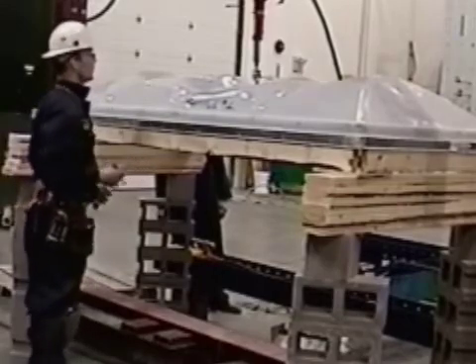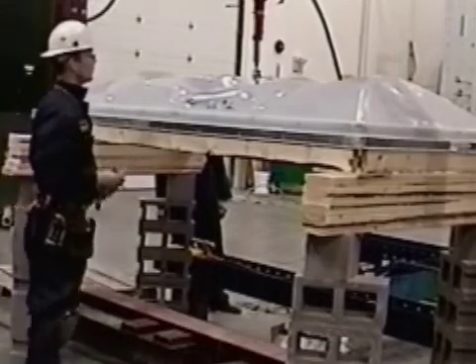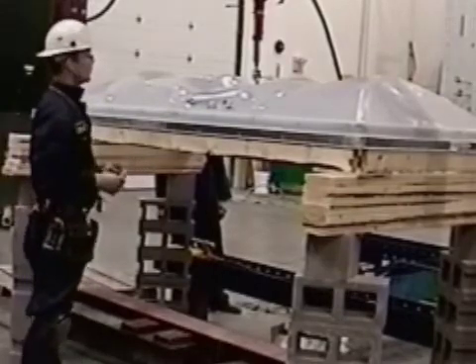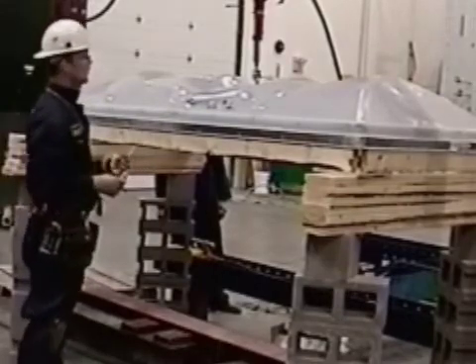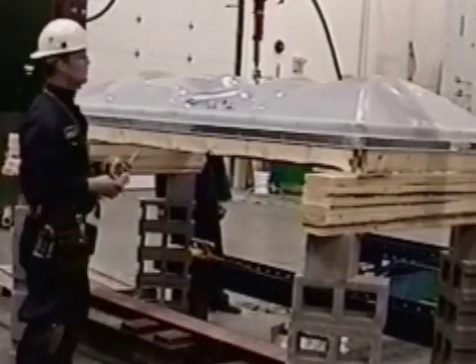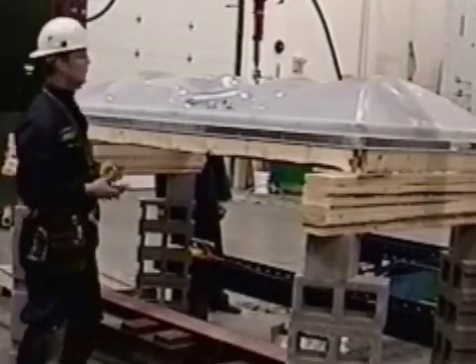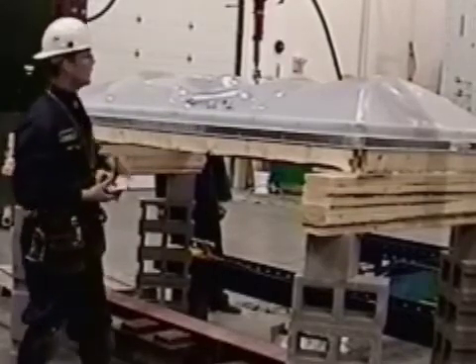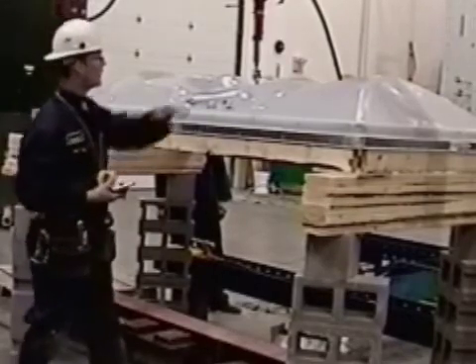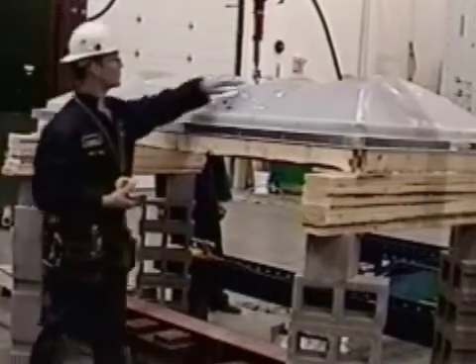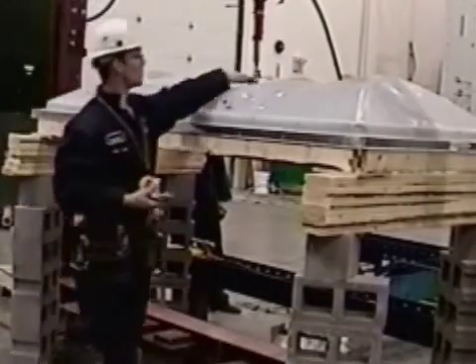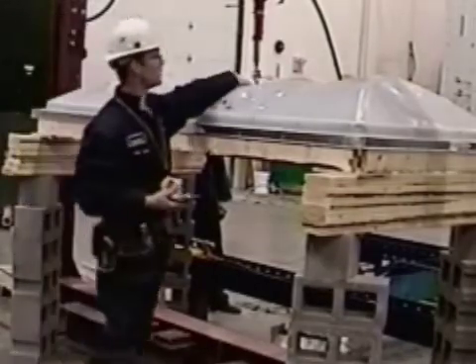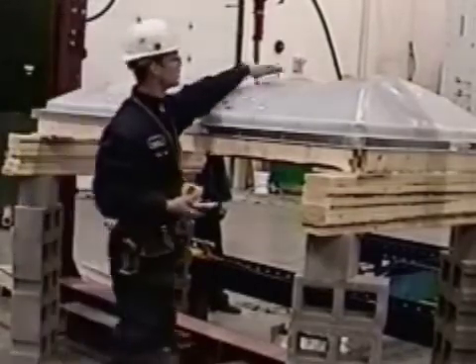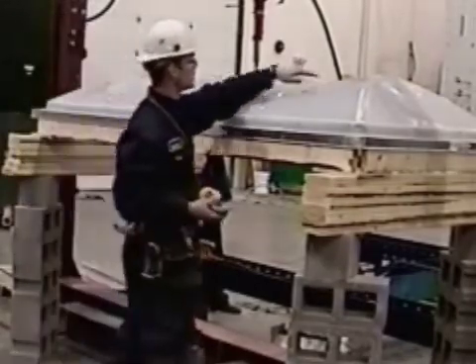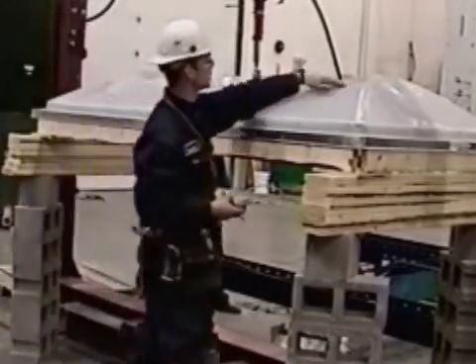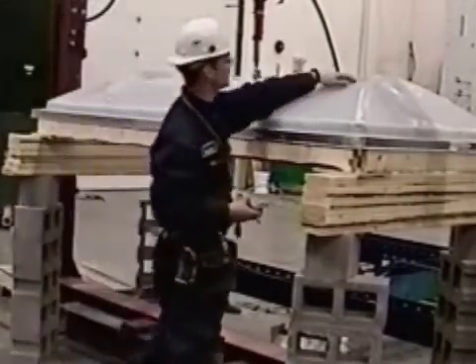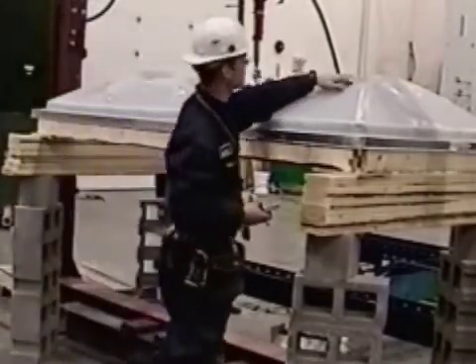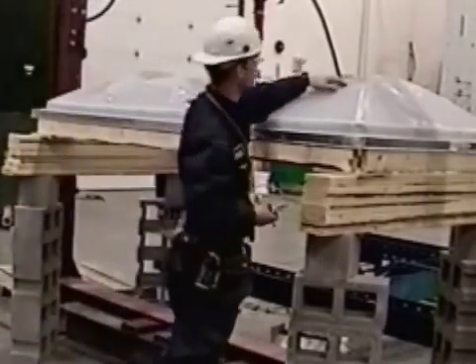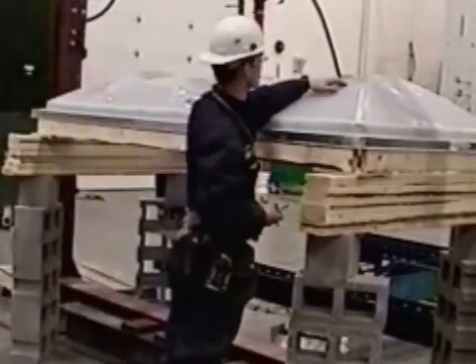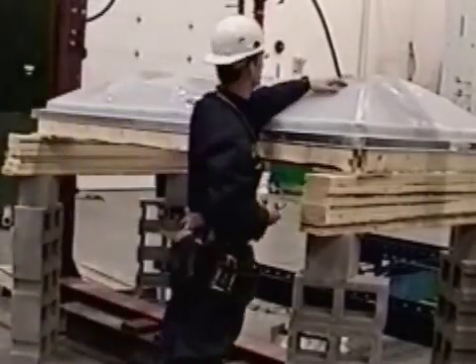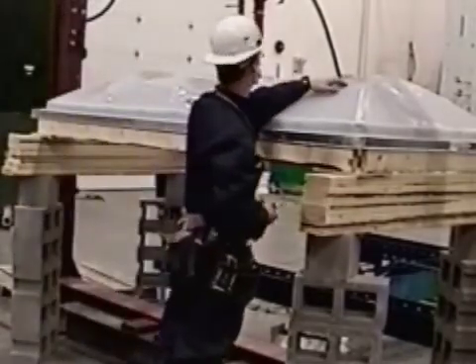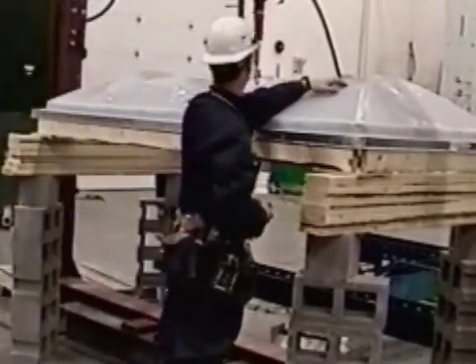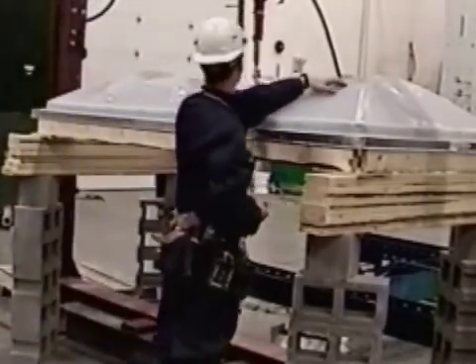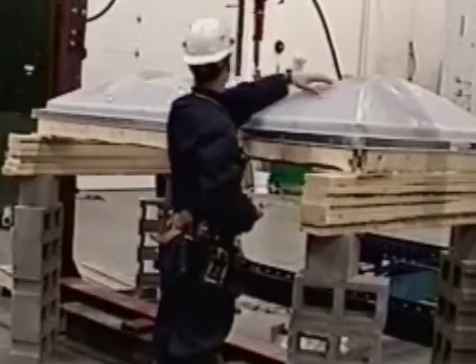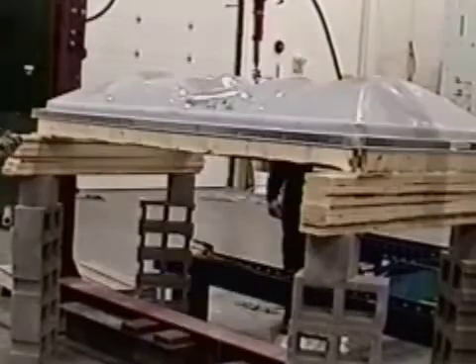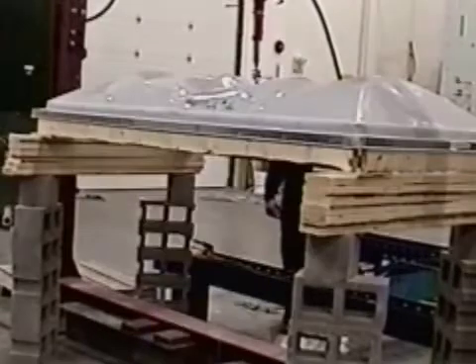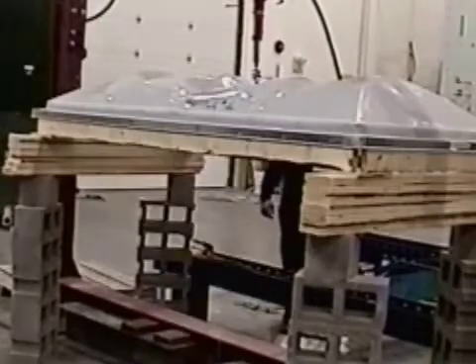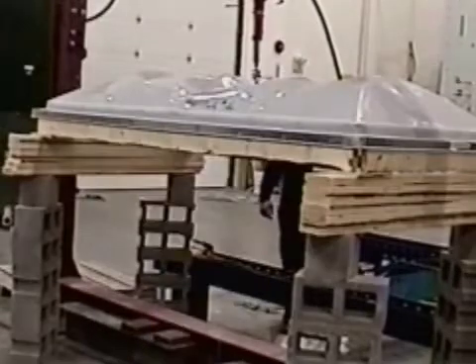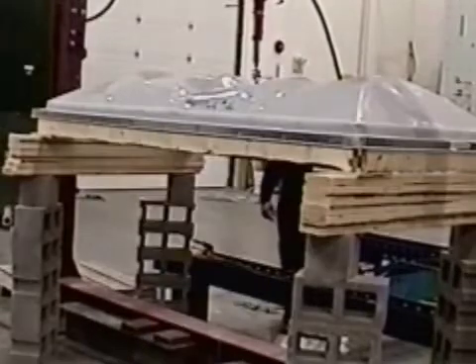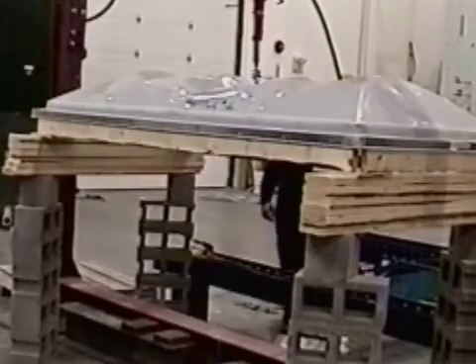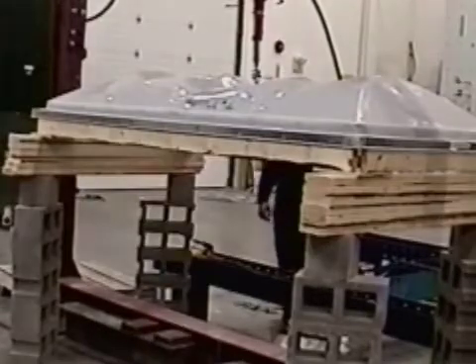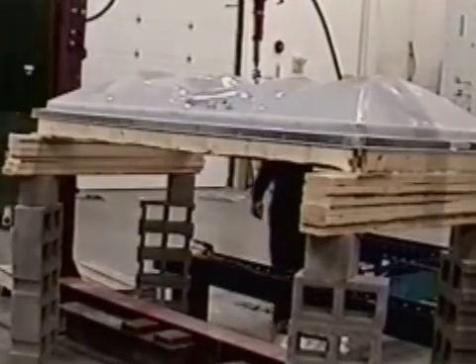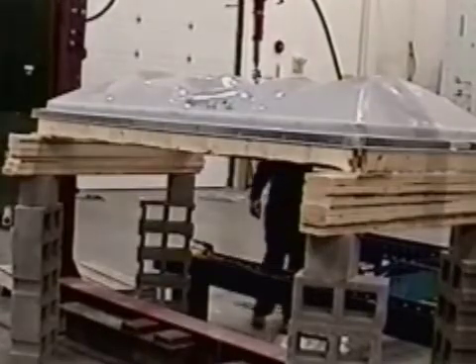The ribs that they have in this design just makes it a really sturdy skylight. And we're coming up on four minutes.